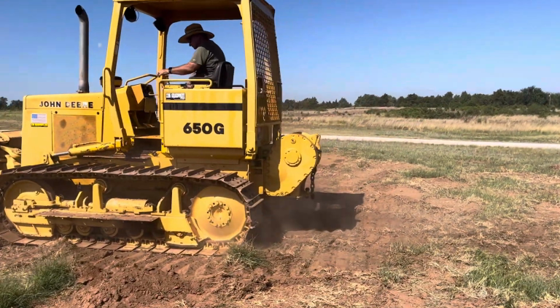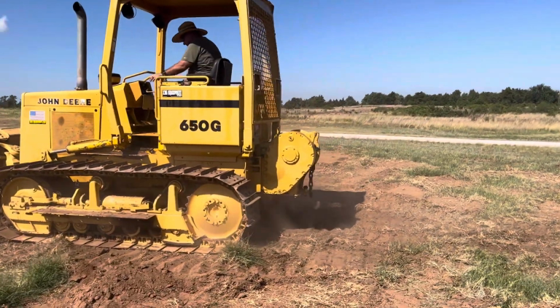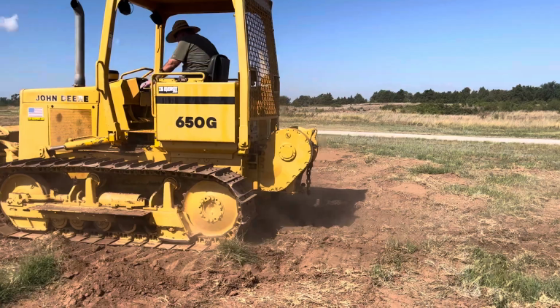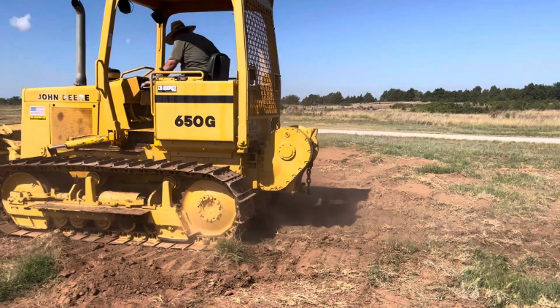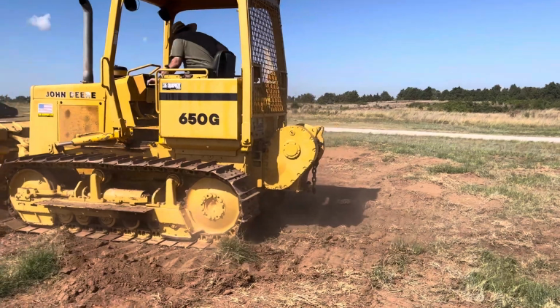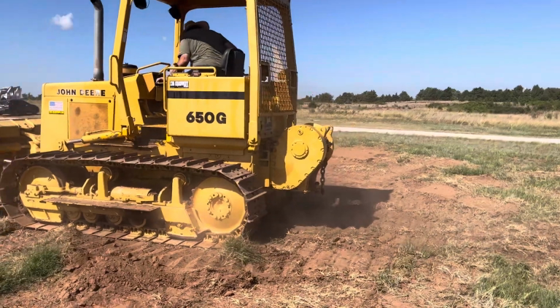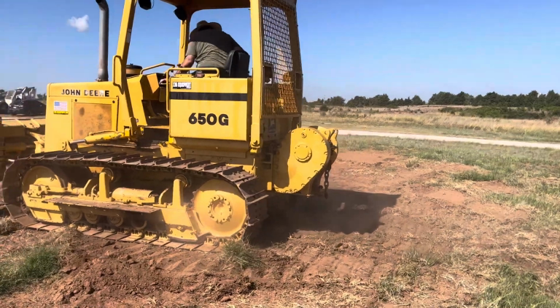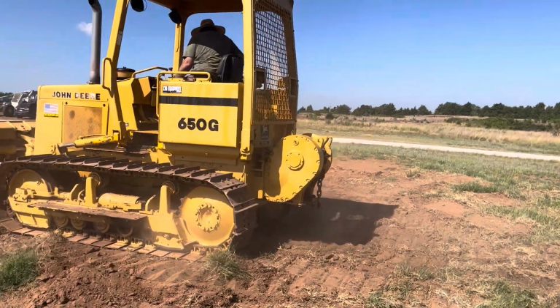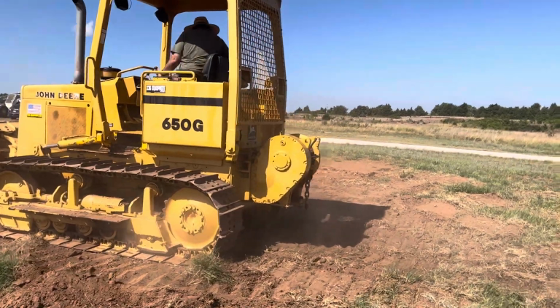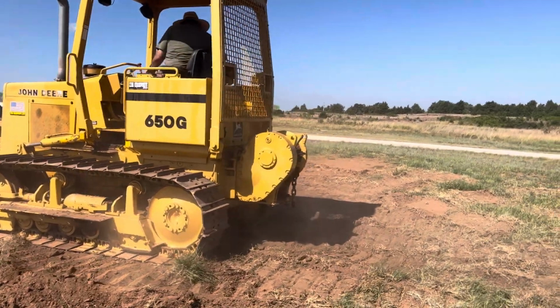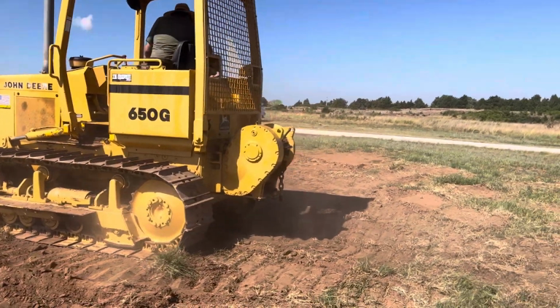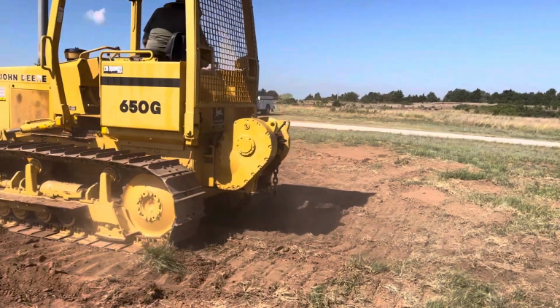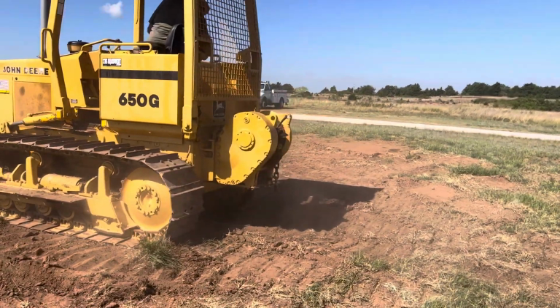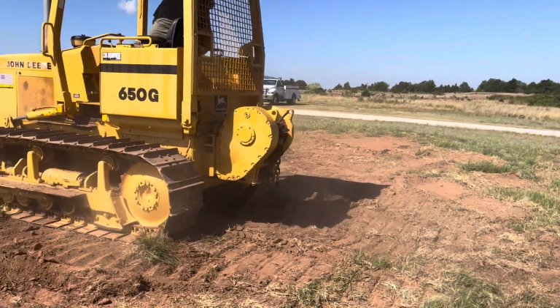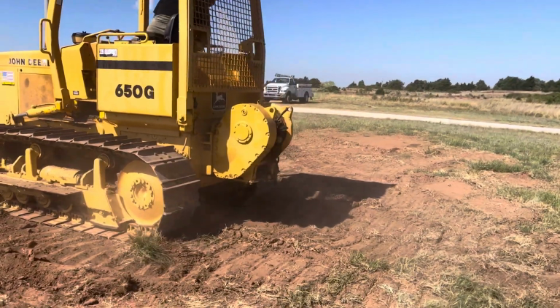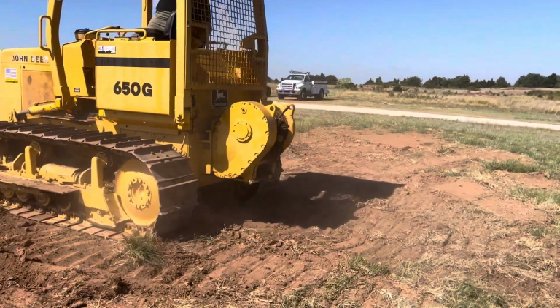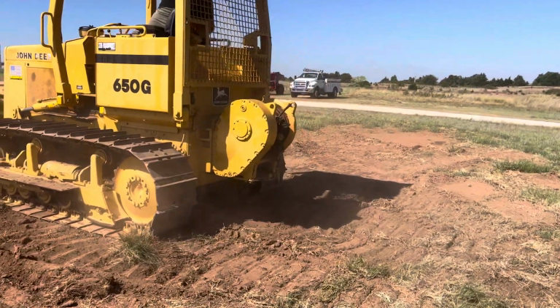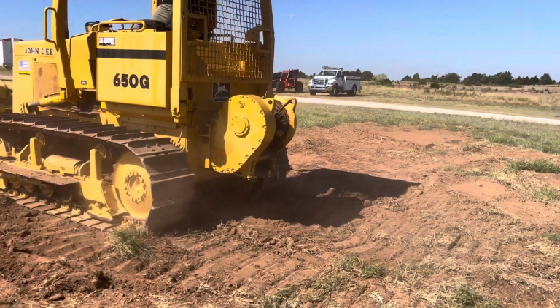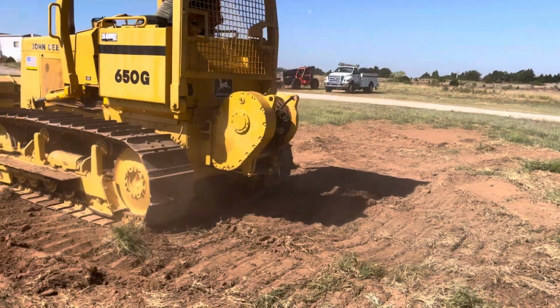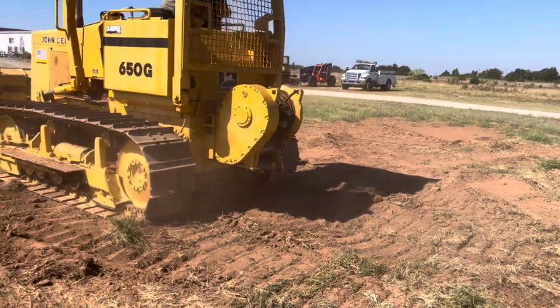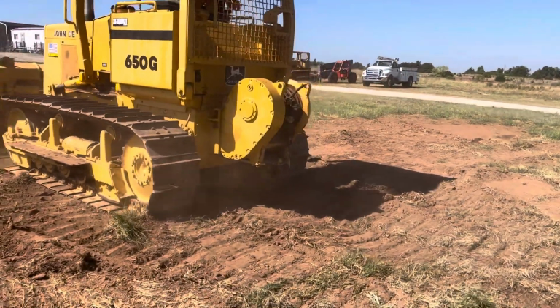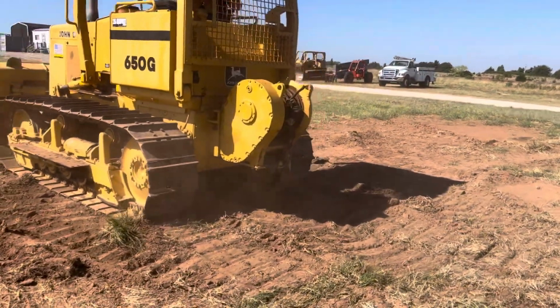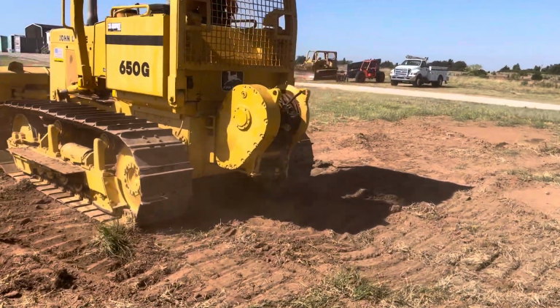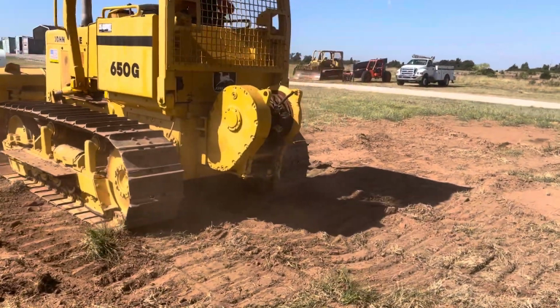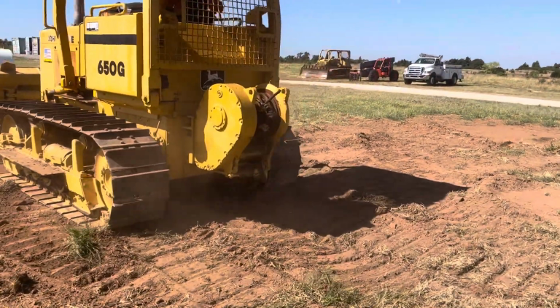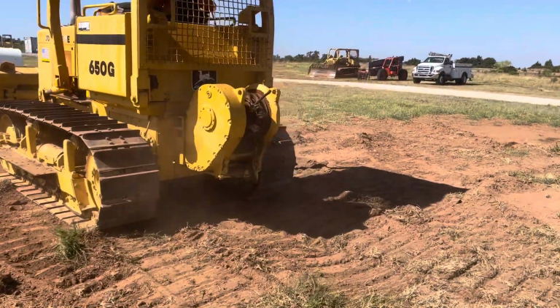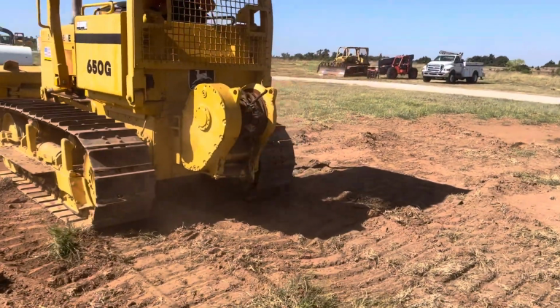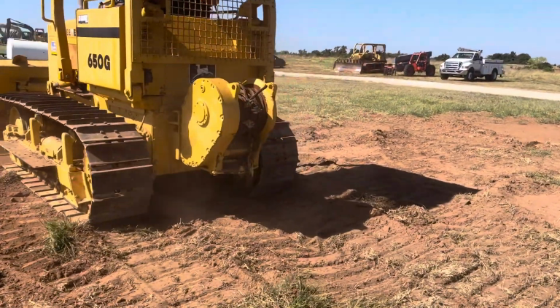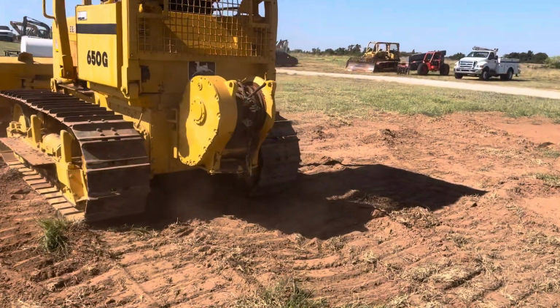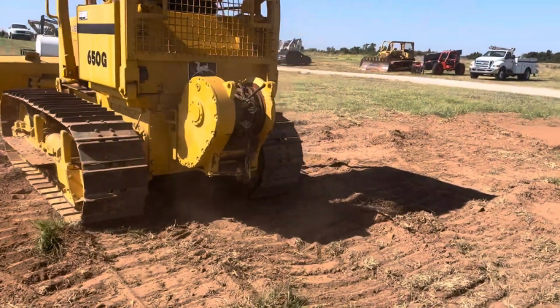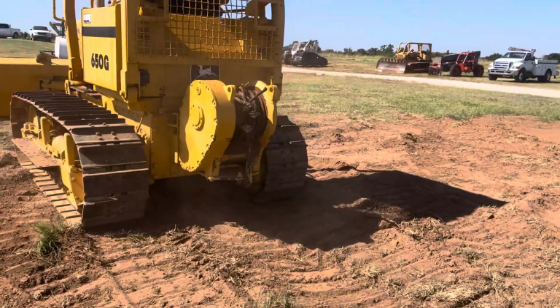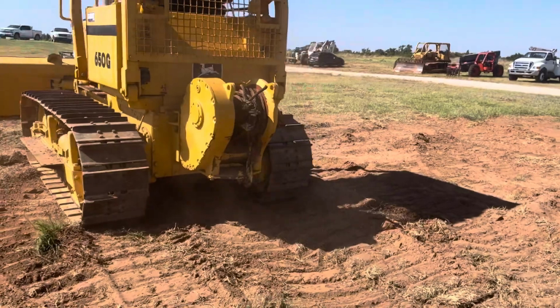It does have a working rear winch. He's going to show us the operation on that right now. It also has a two-inch trailer hitch ball back there.